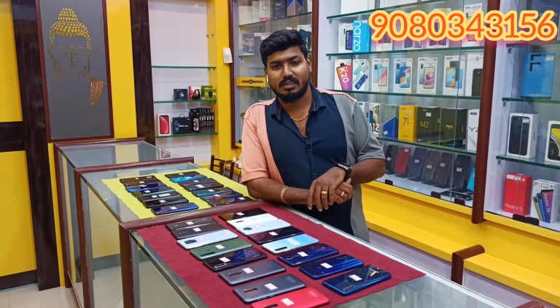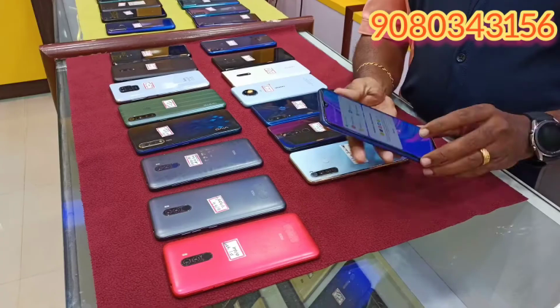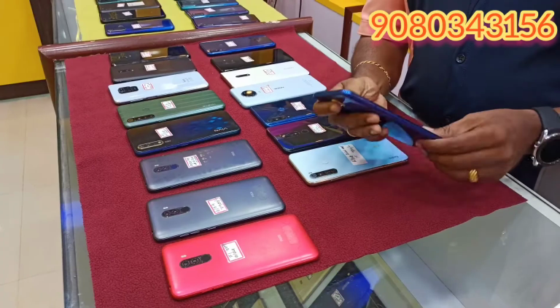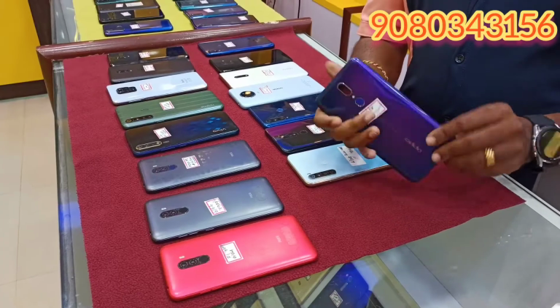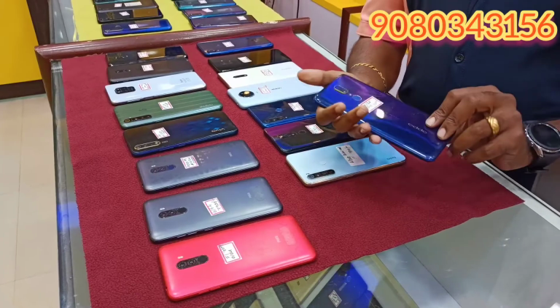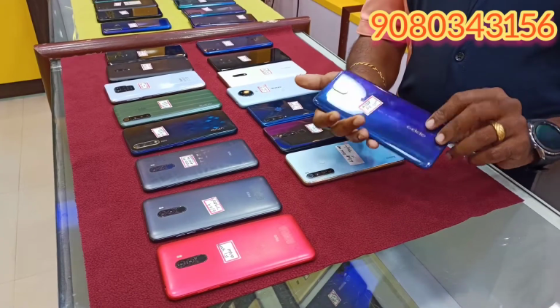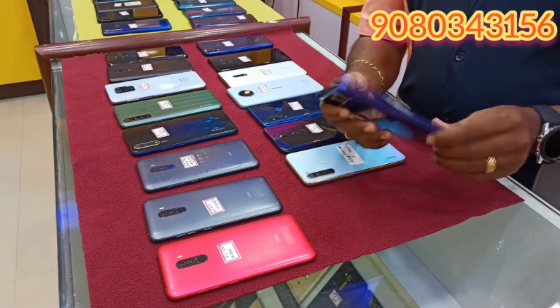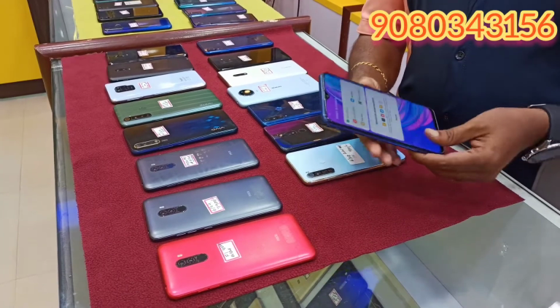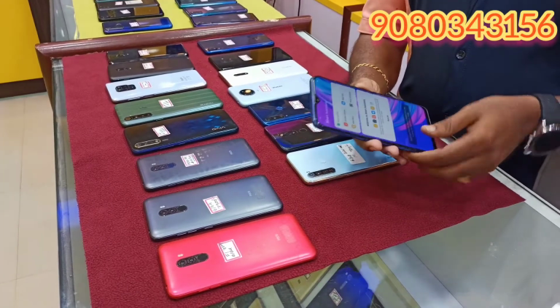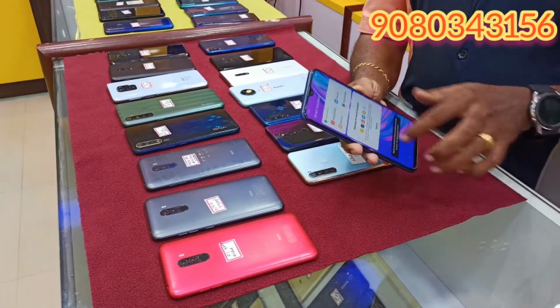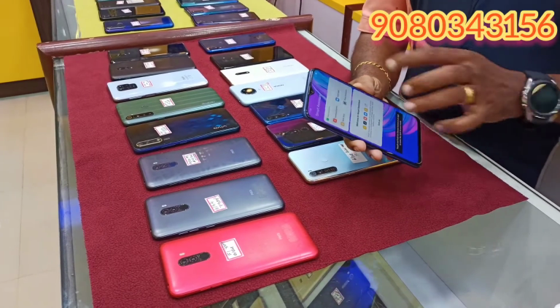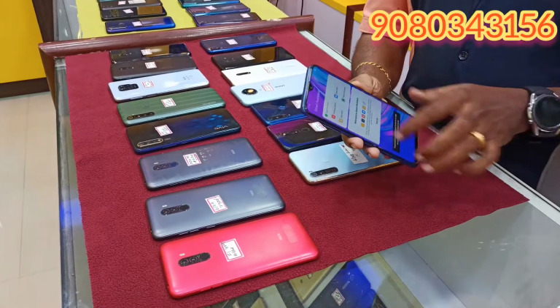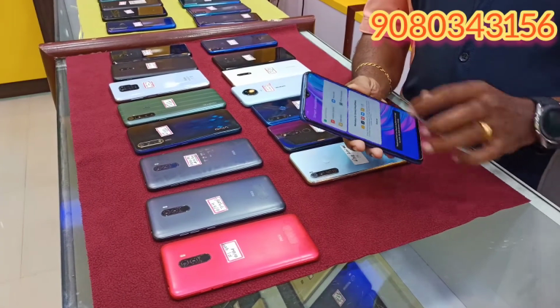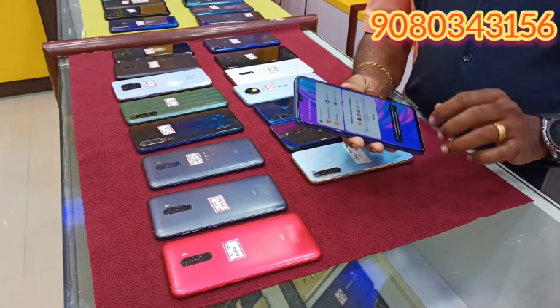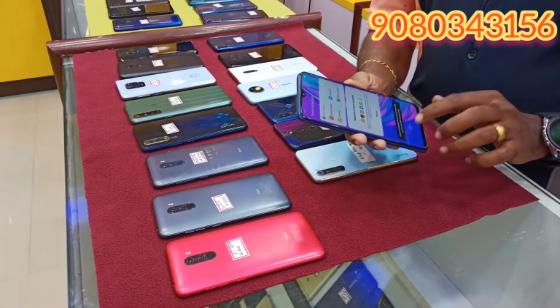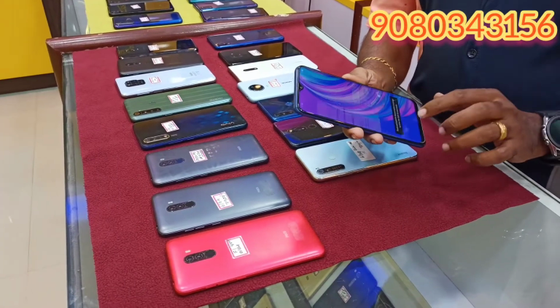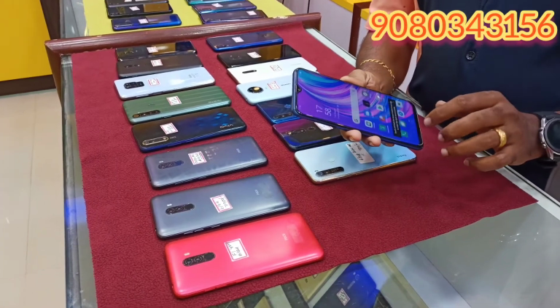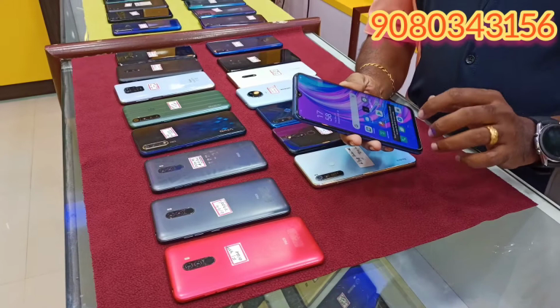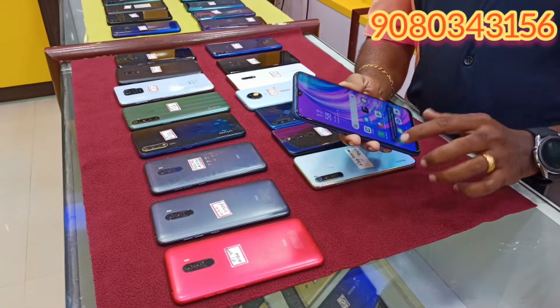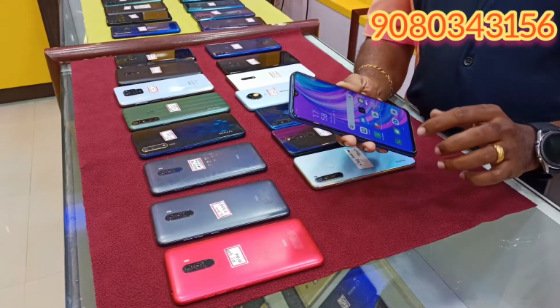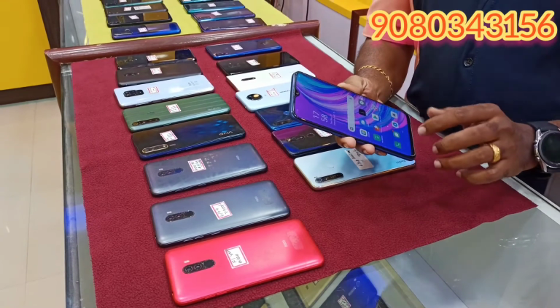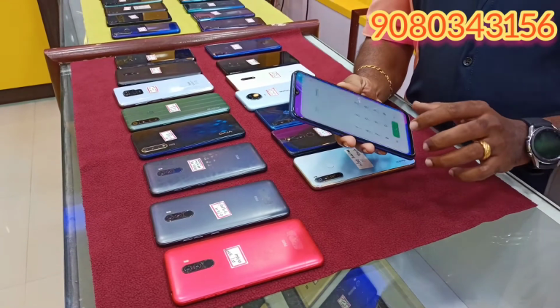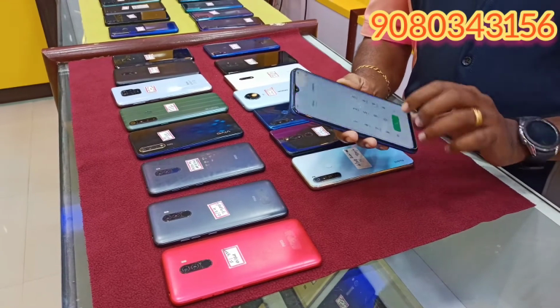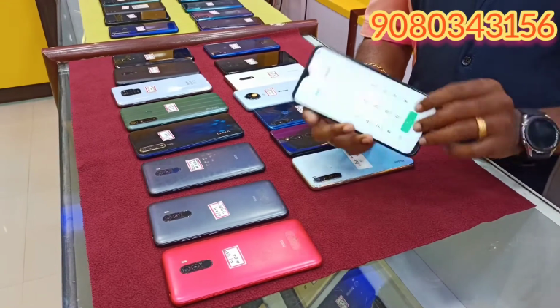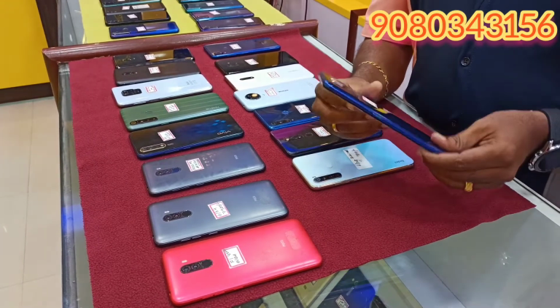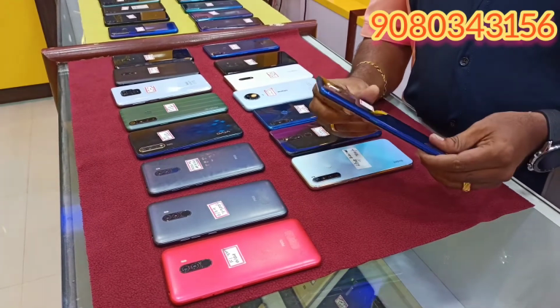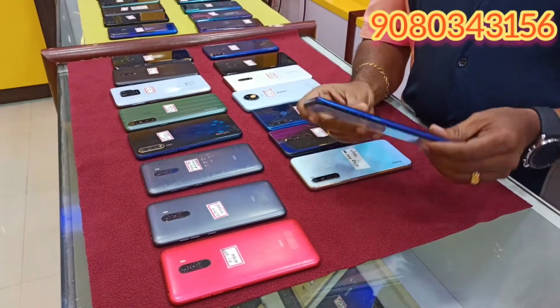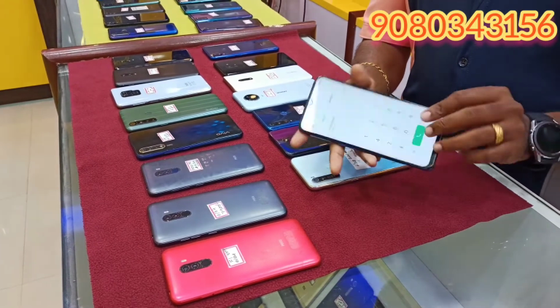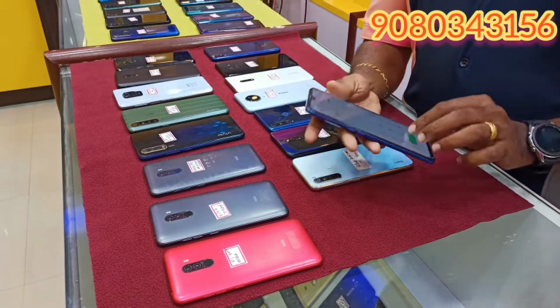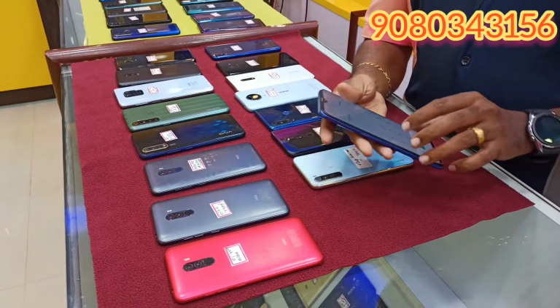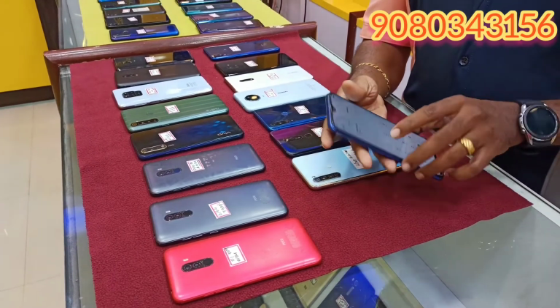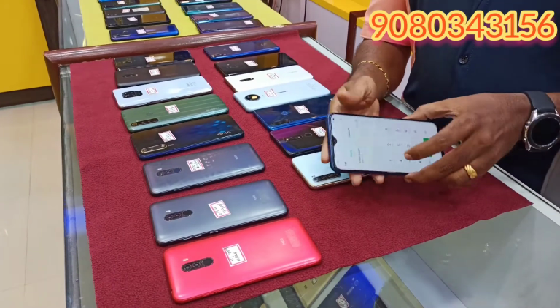This is a brand new condition. This is 4GB and 128GB. It costs 8,000.